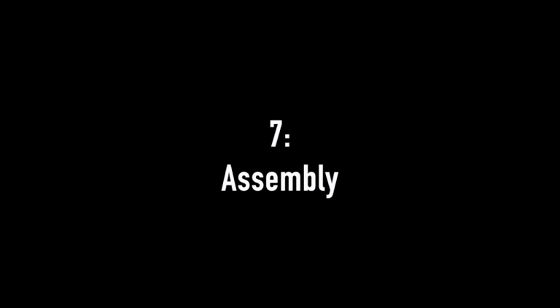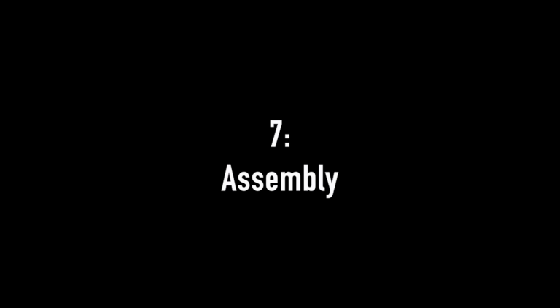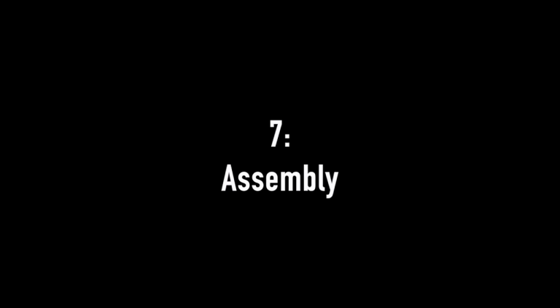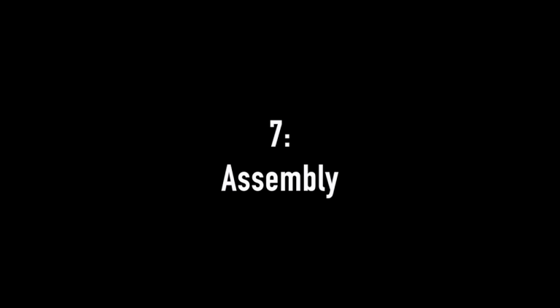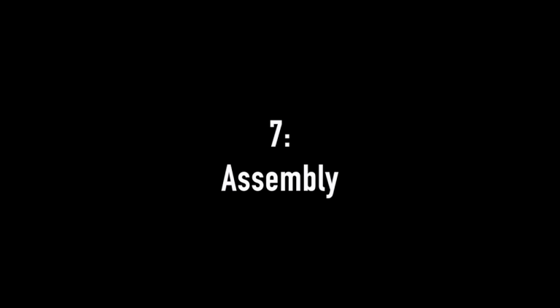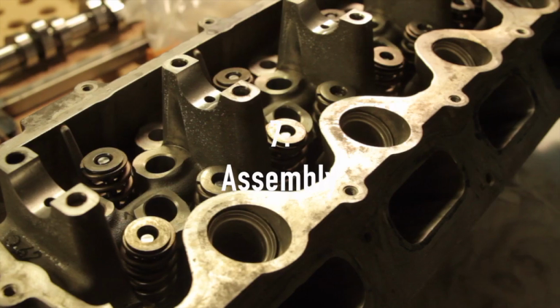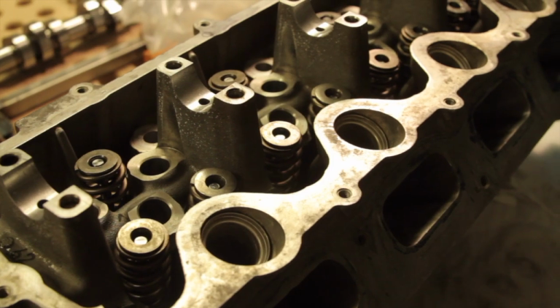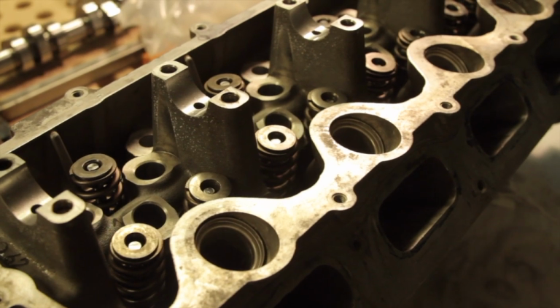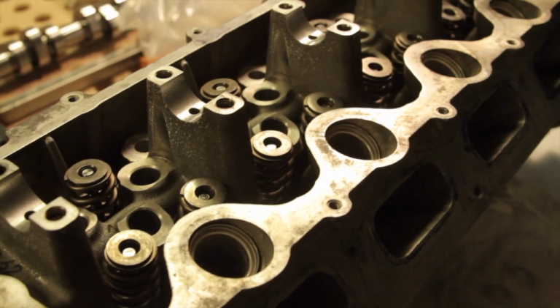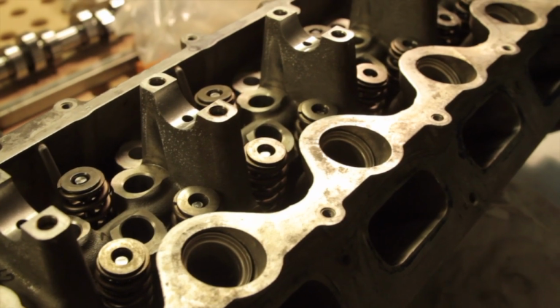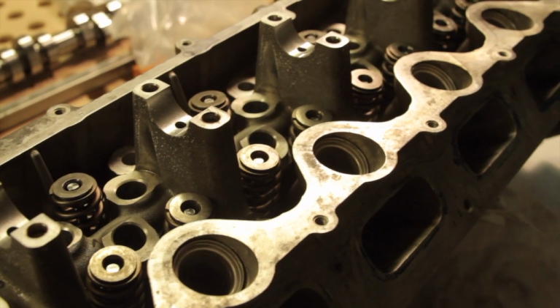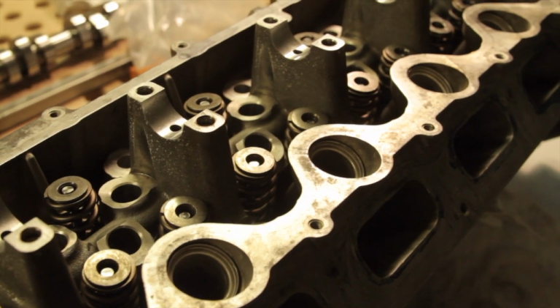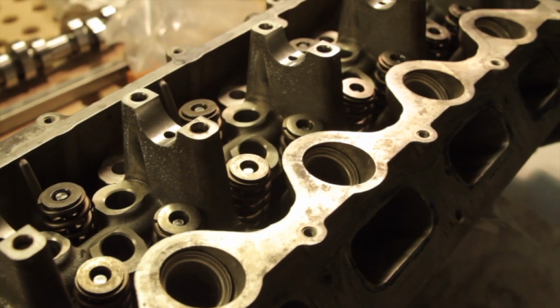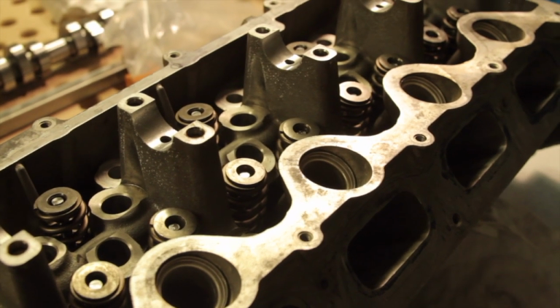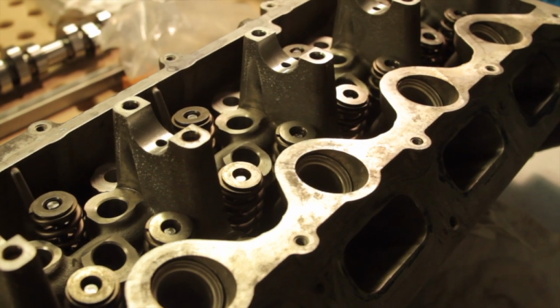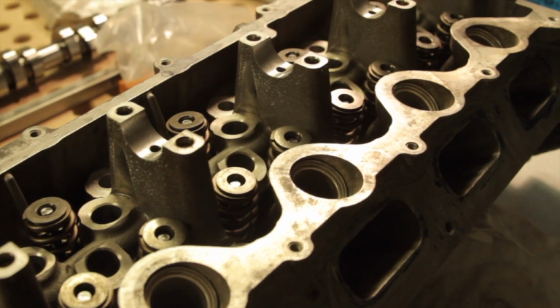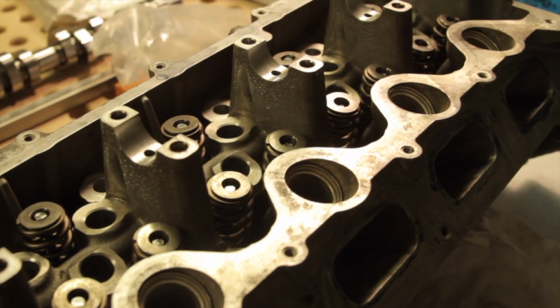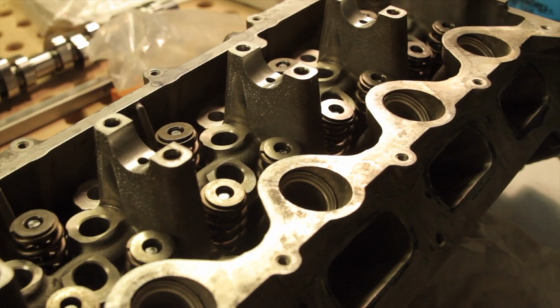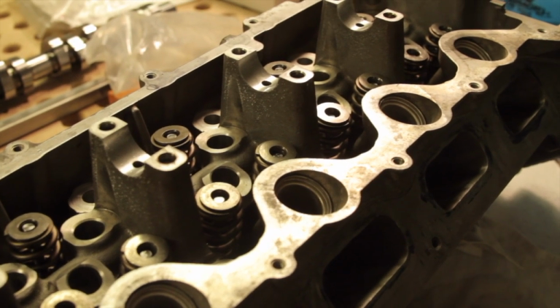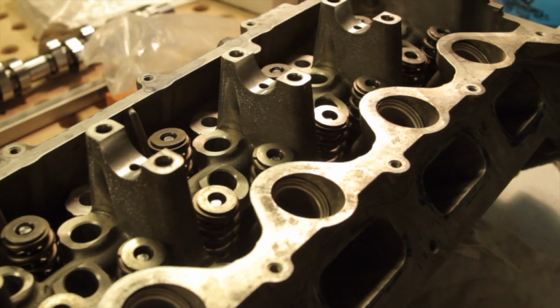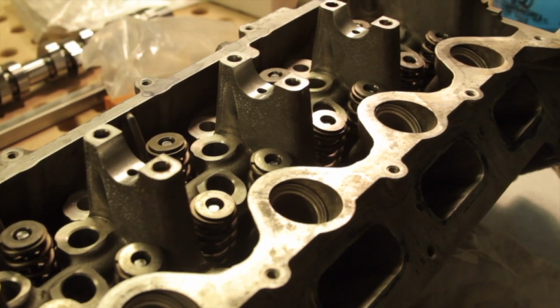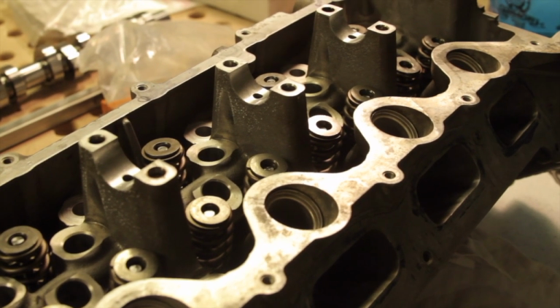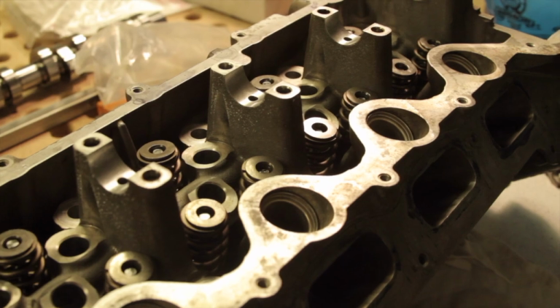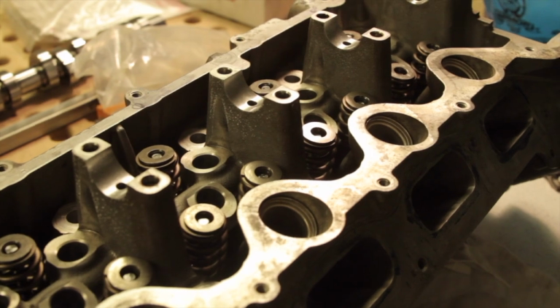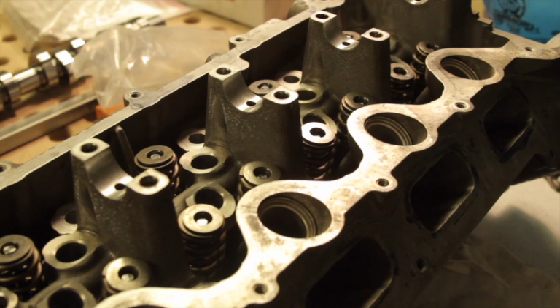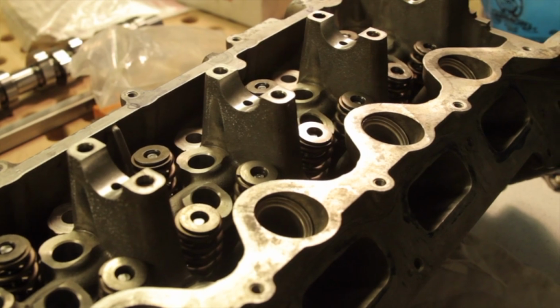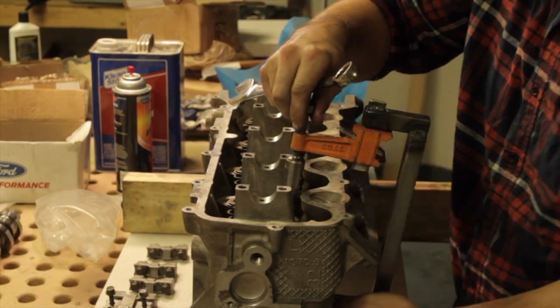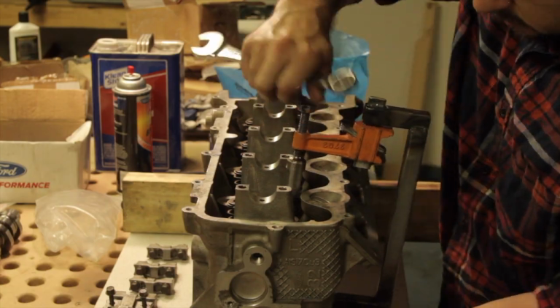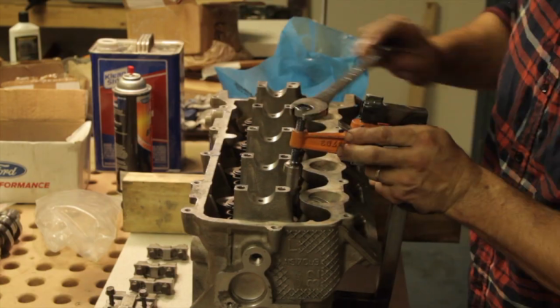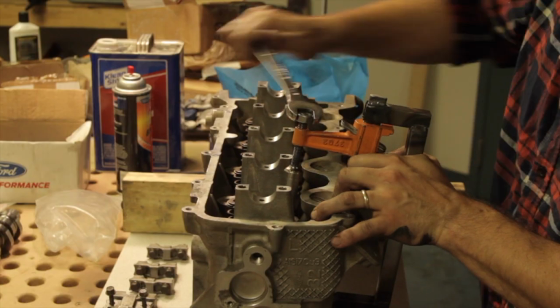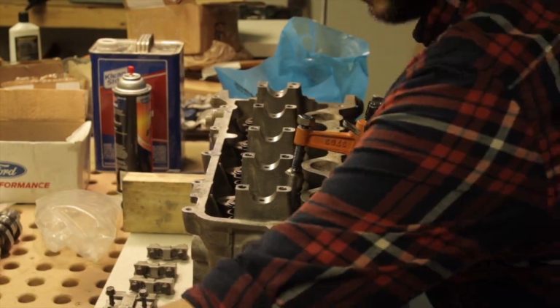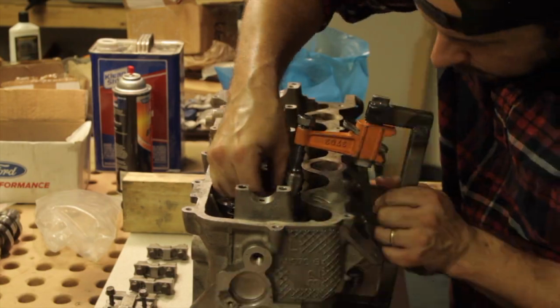Once all the valve tips were ground to length, it was time to assemble them into the heads for the final time and install the valve springs.